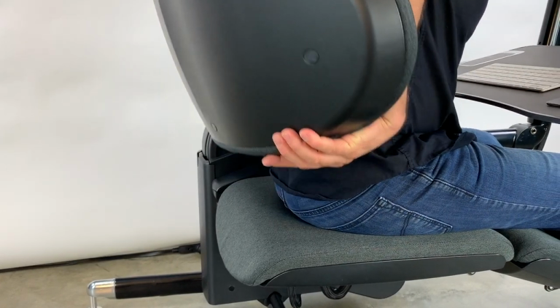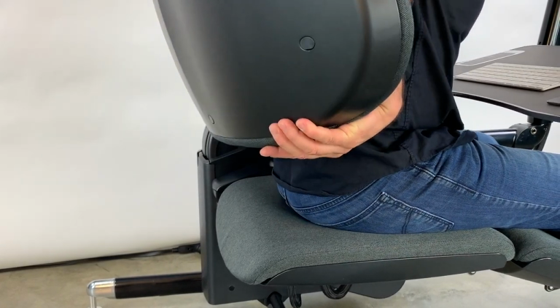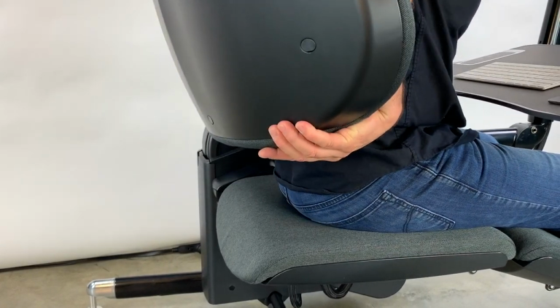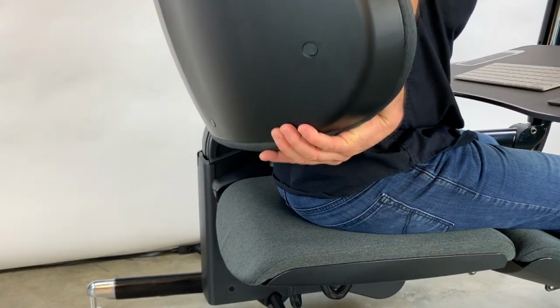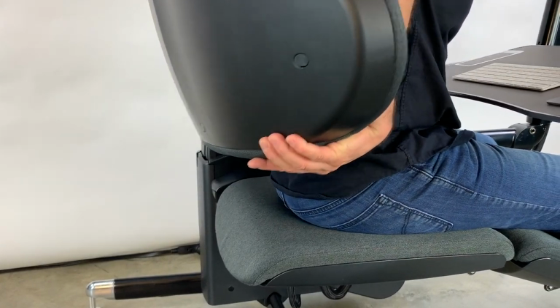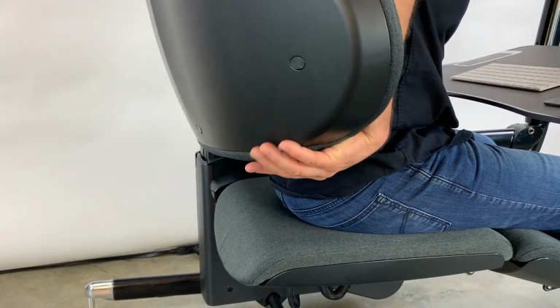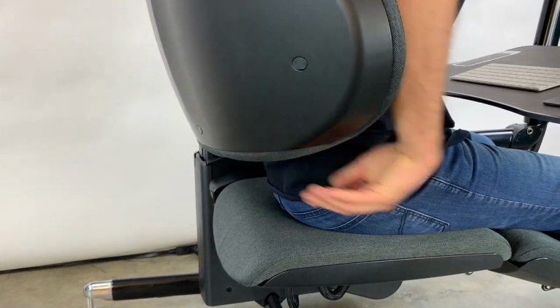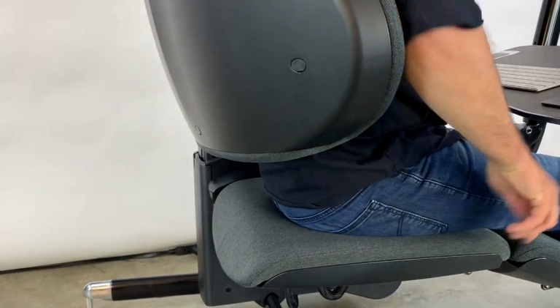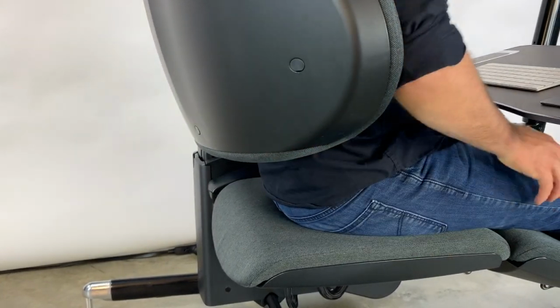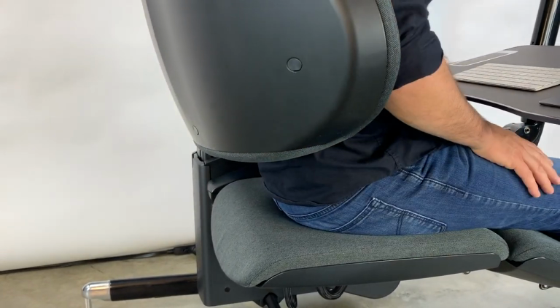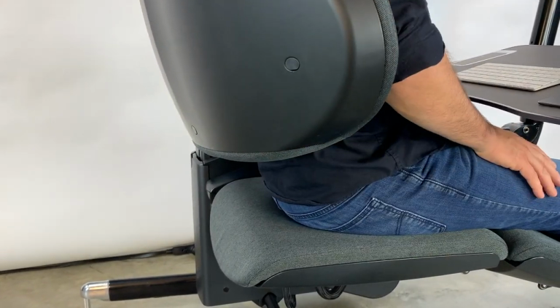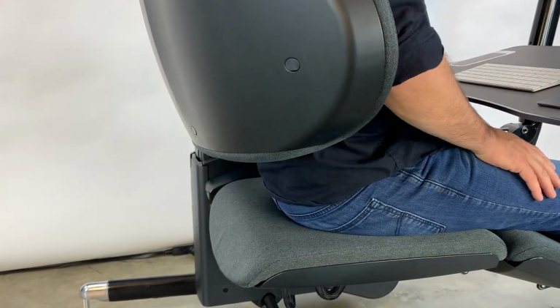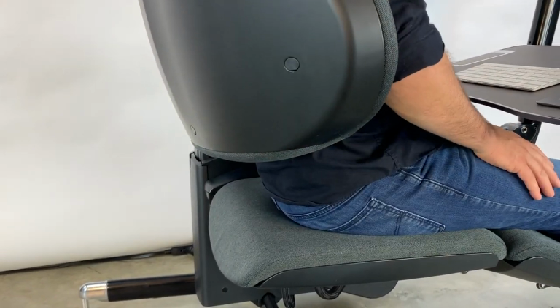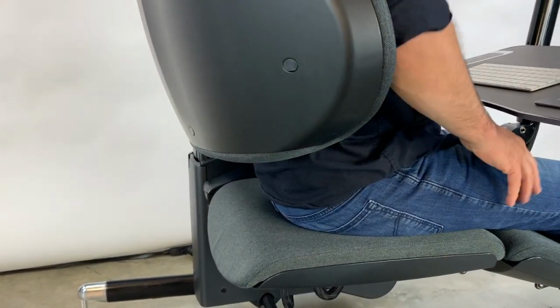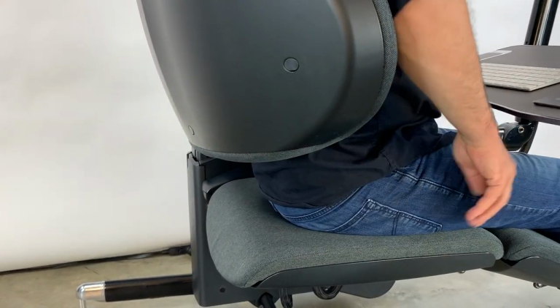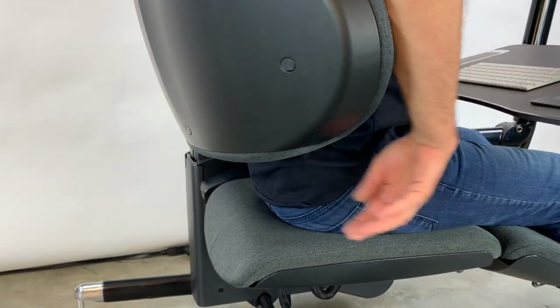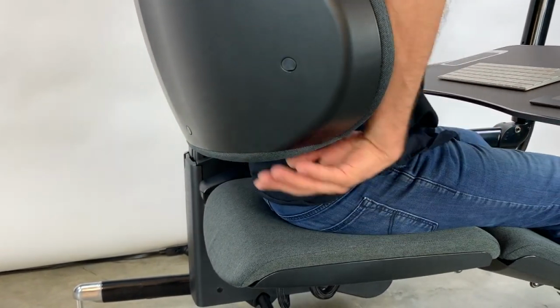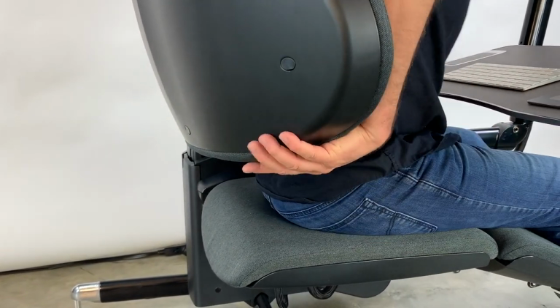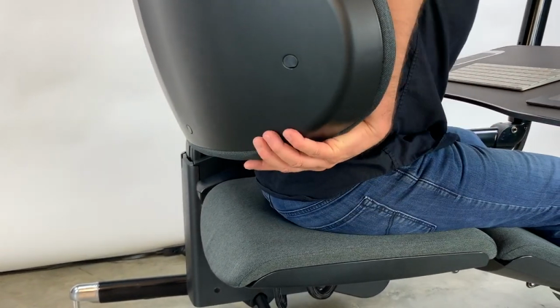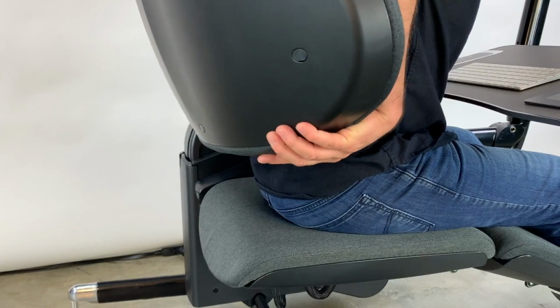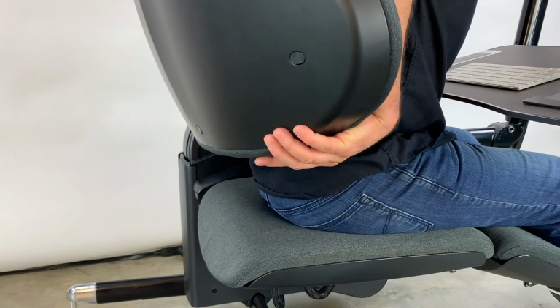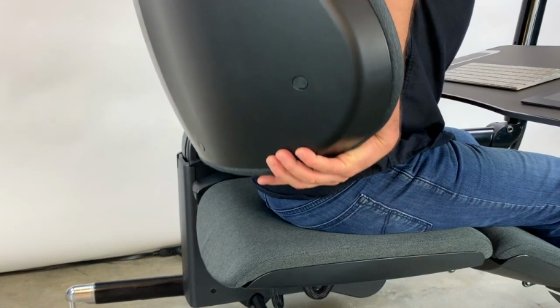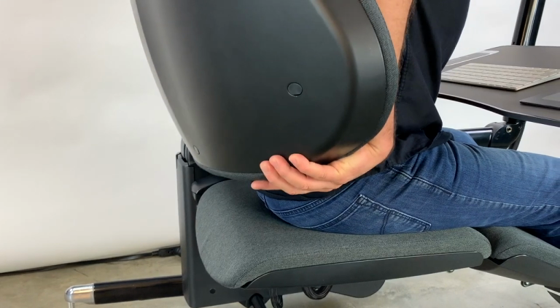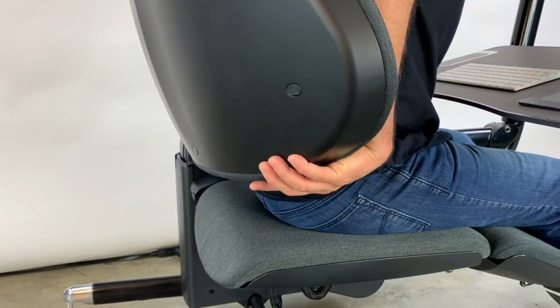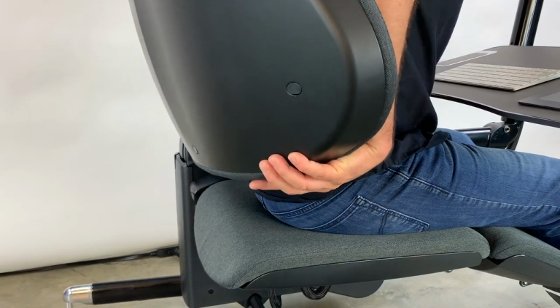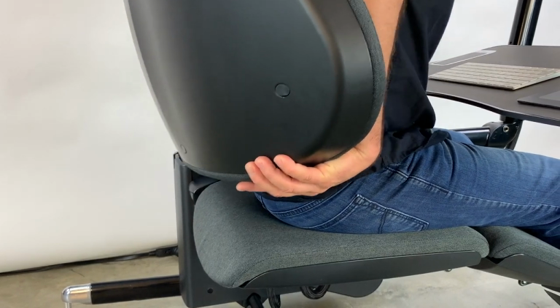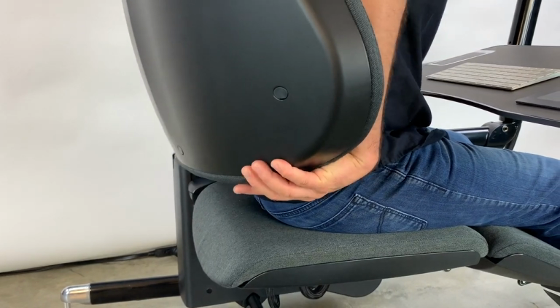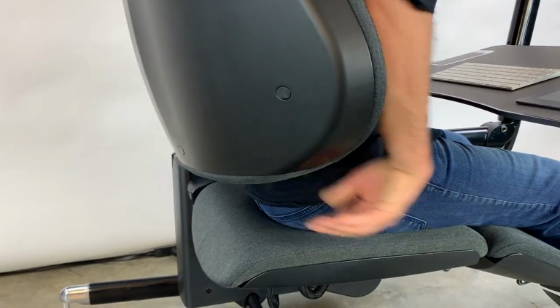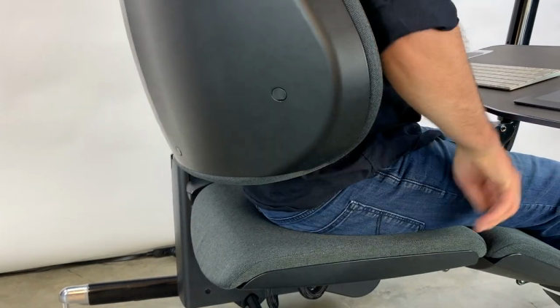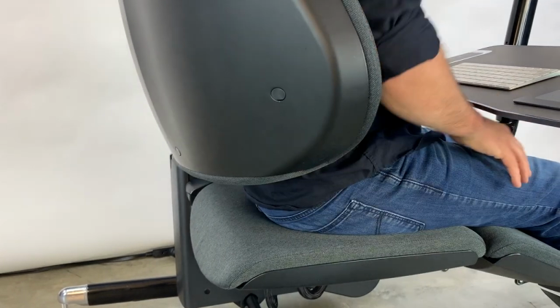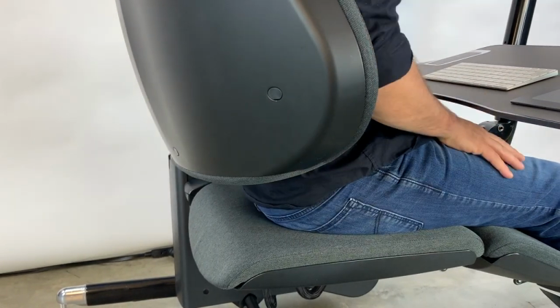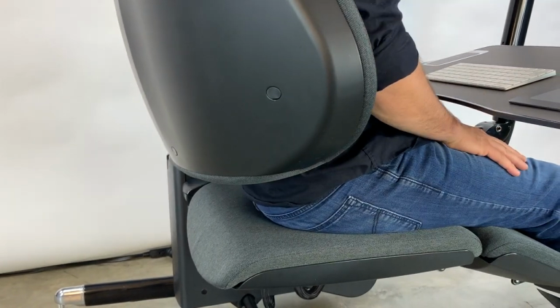The backrest can be adjusted for maximum comfort. Simply pull out the bottom and slide it up or down.